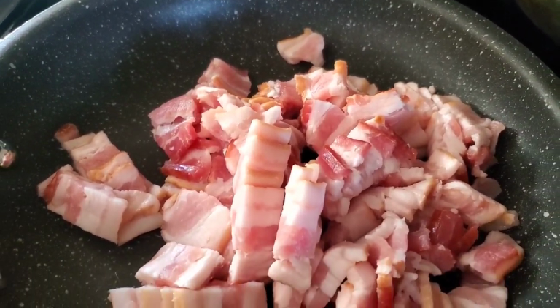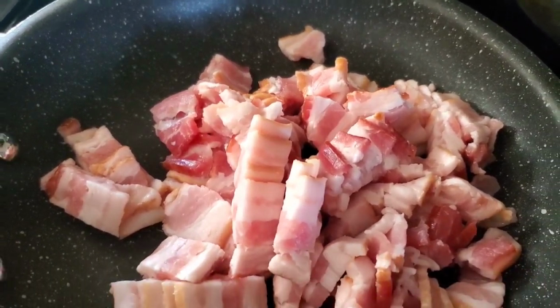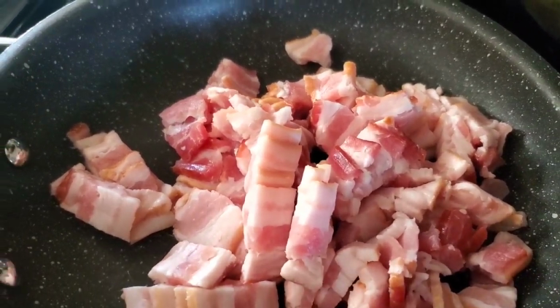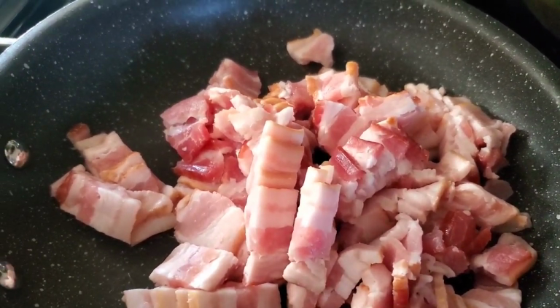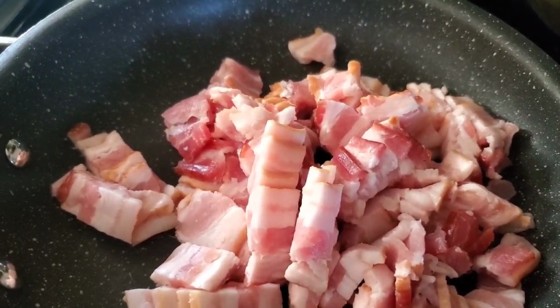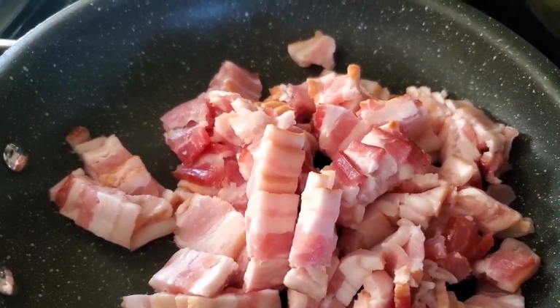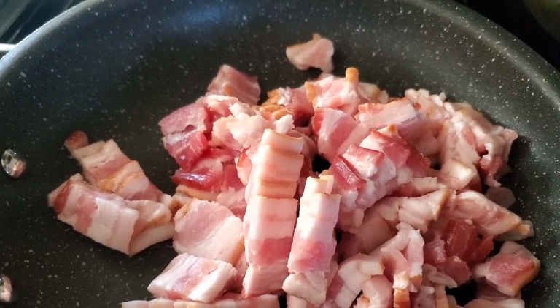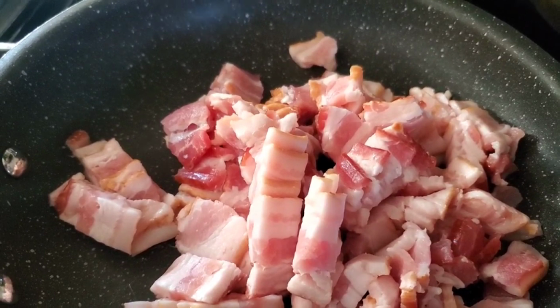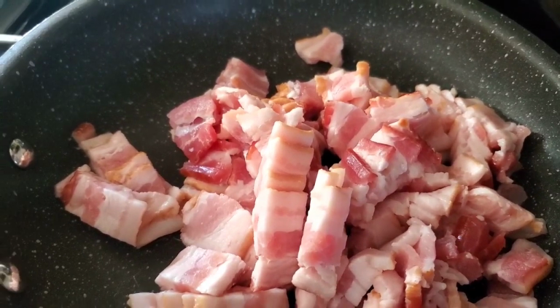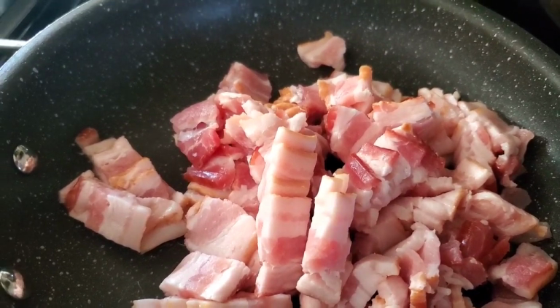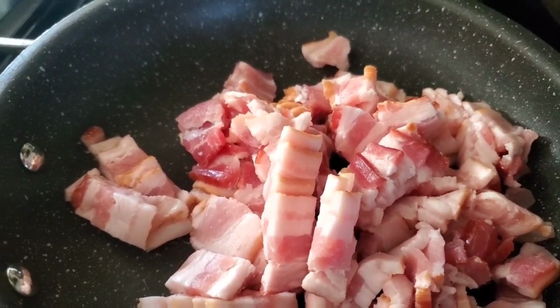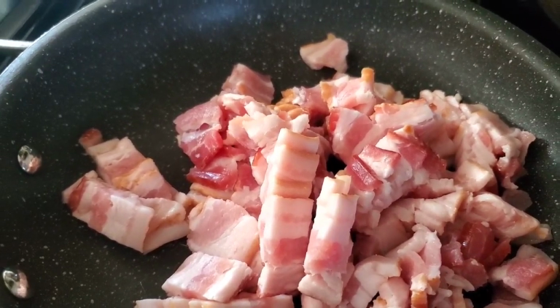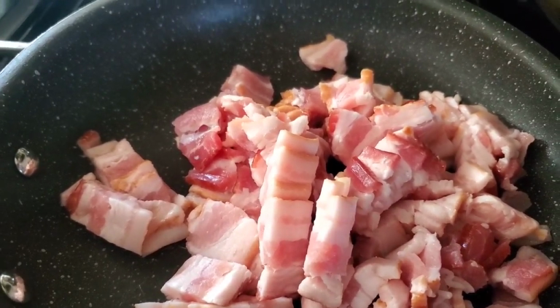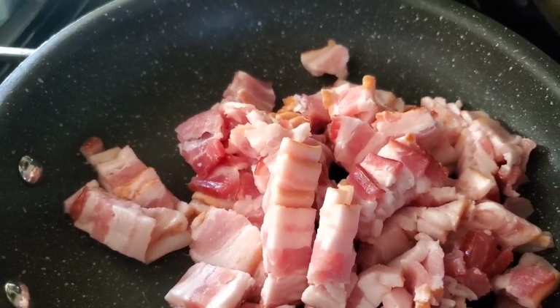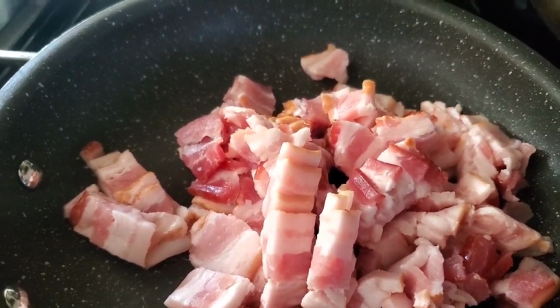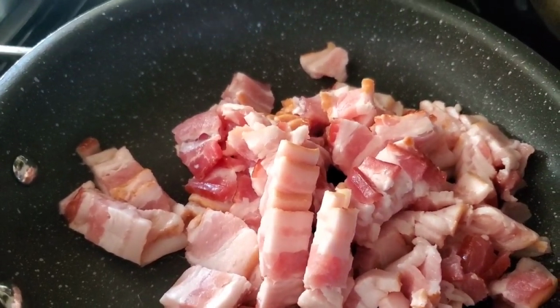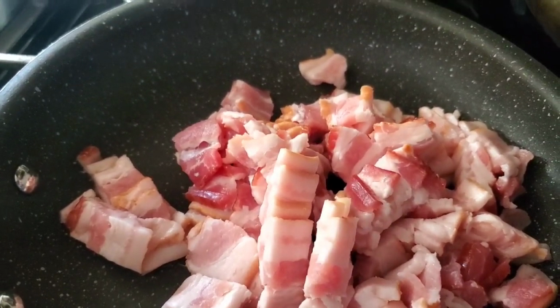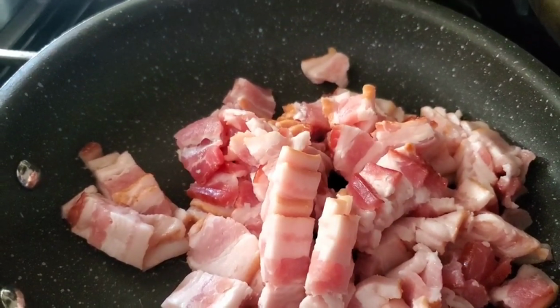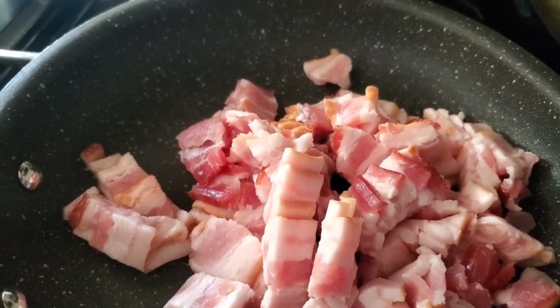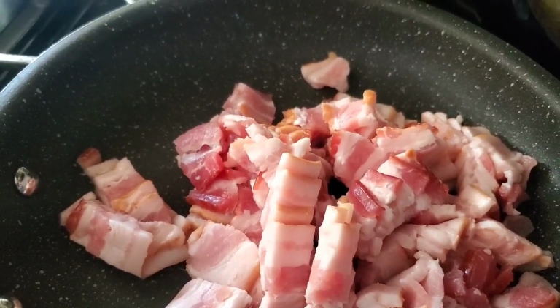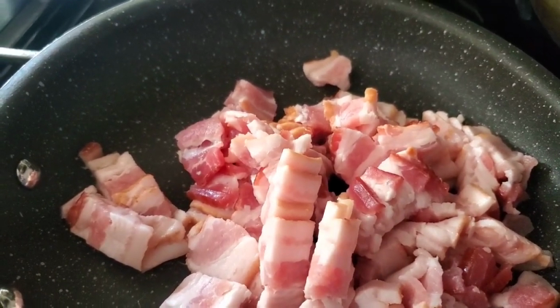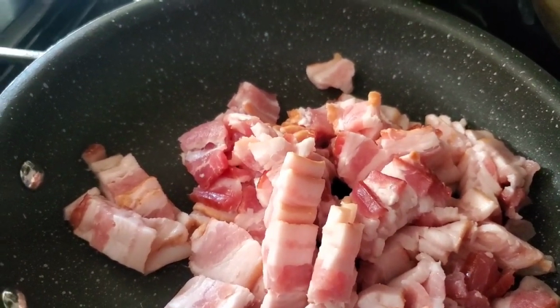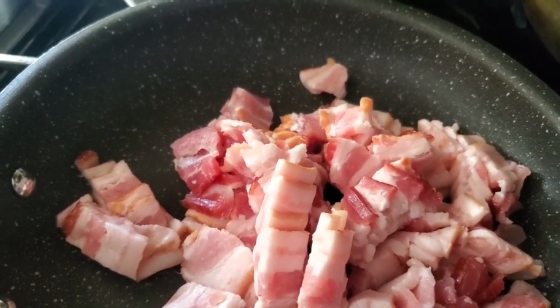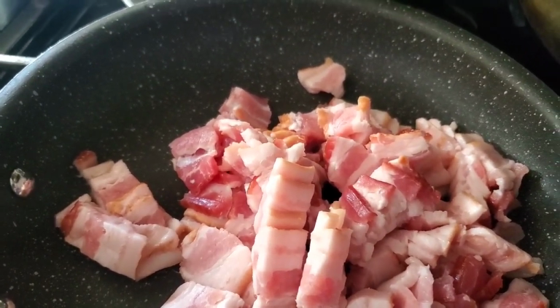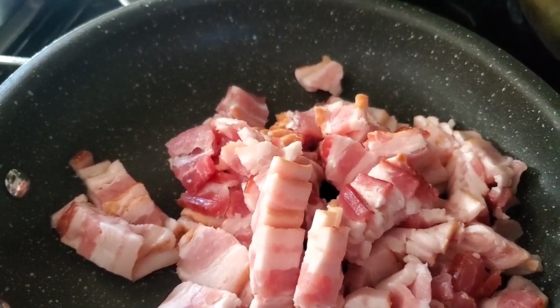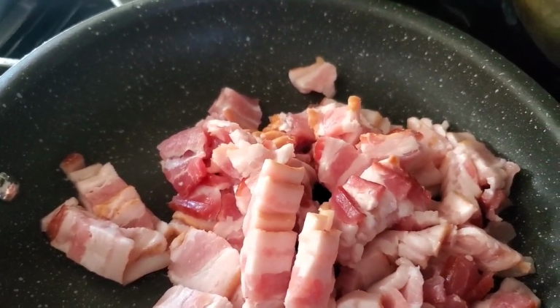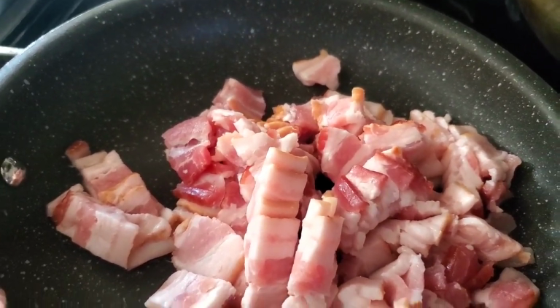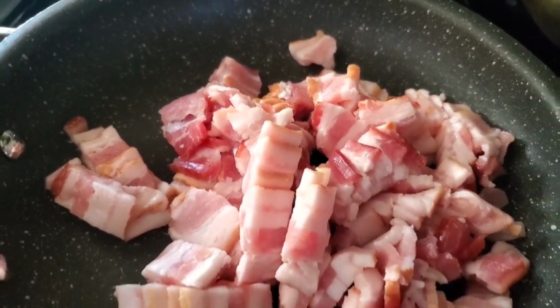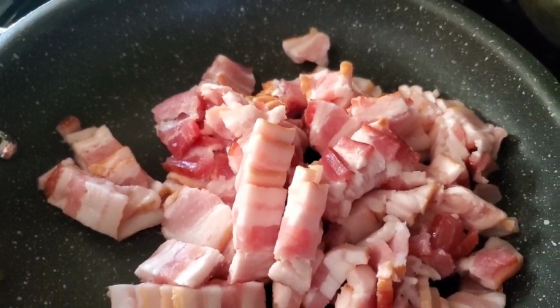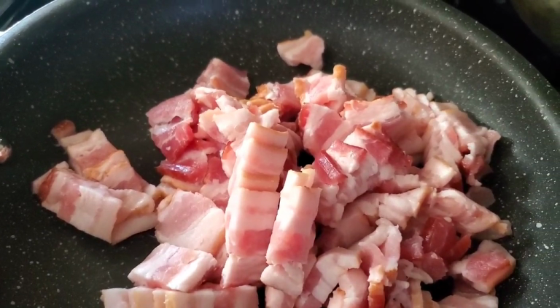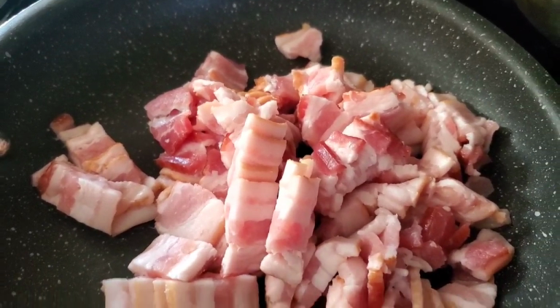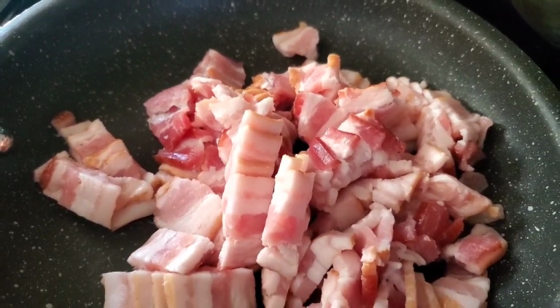It's a Texas thing, a Southern thing. All across the South — Texas, Louisiana, Mississippi, and on and on — you will see this dish.